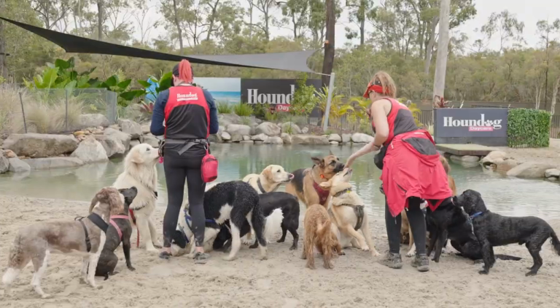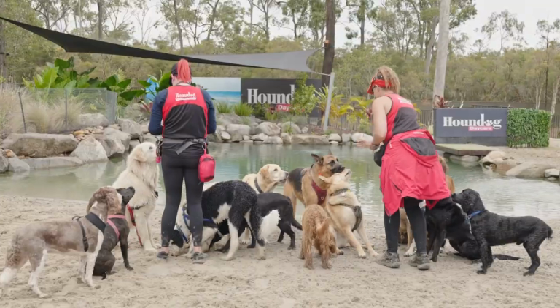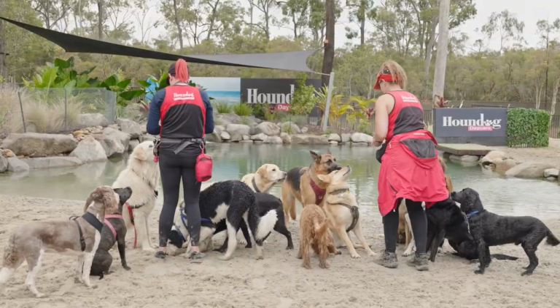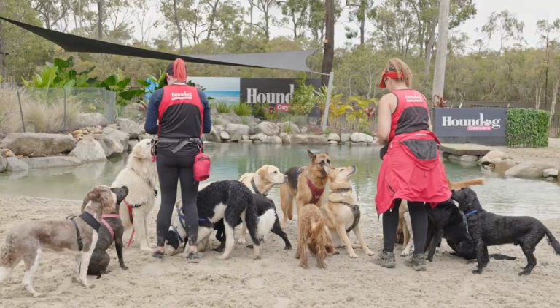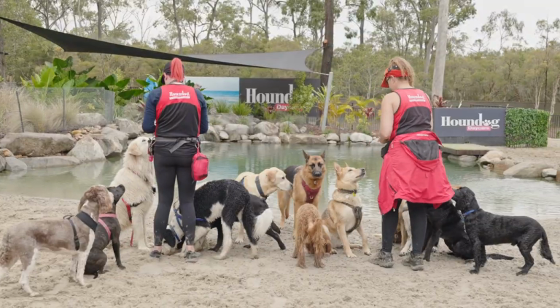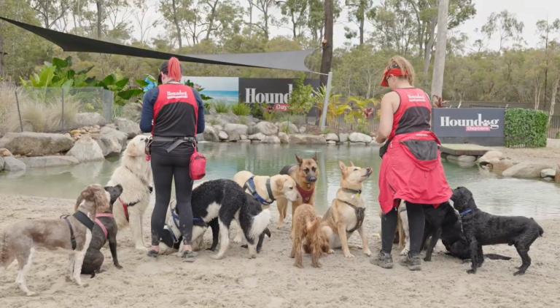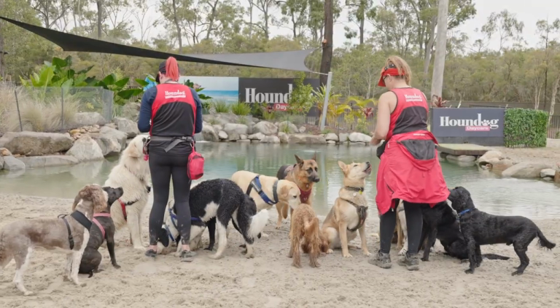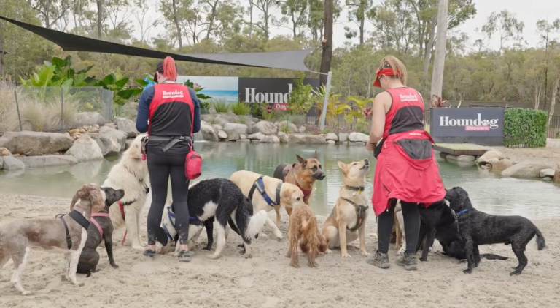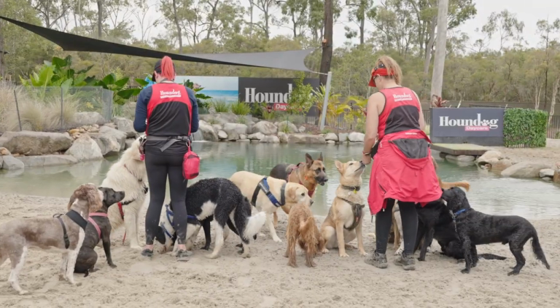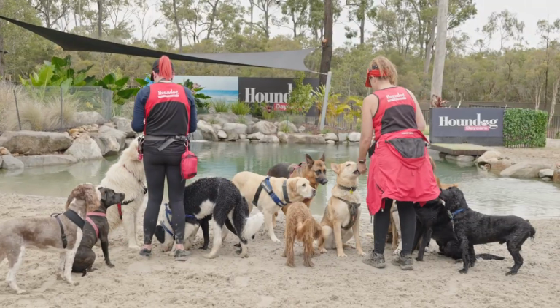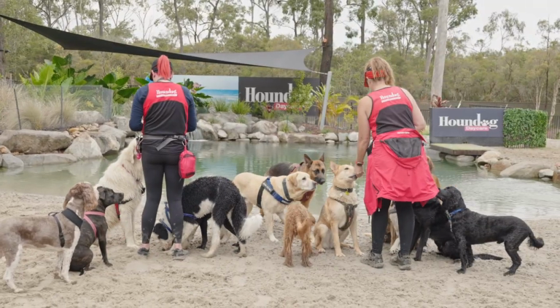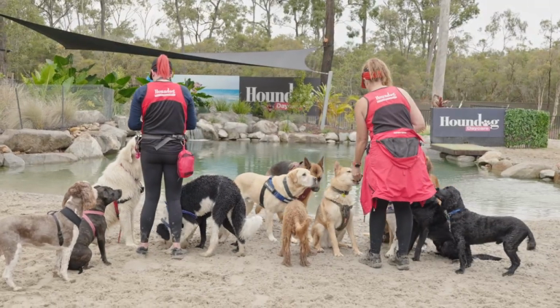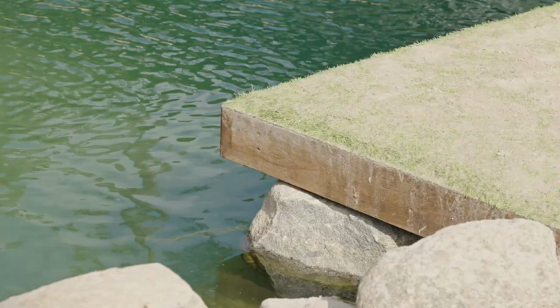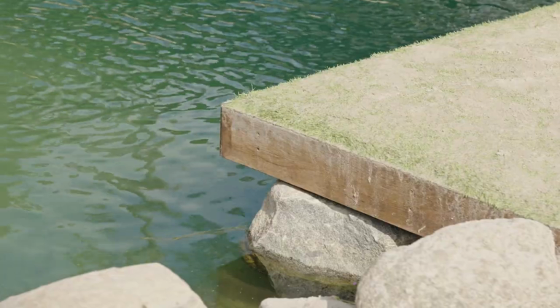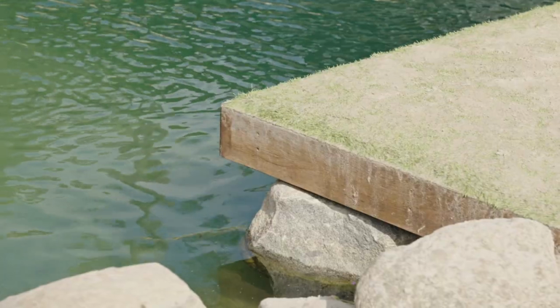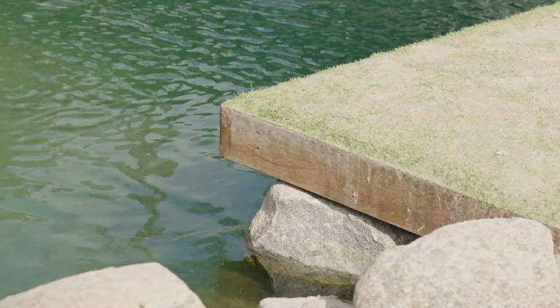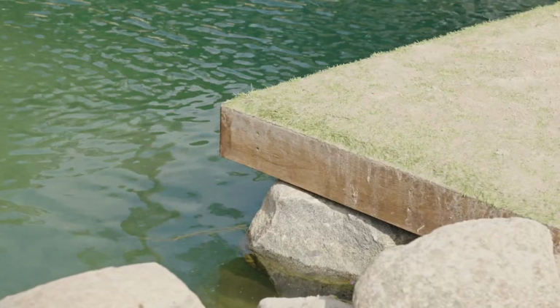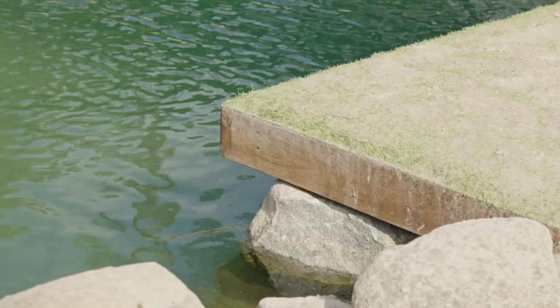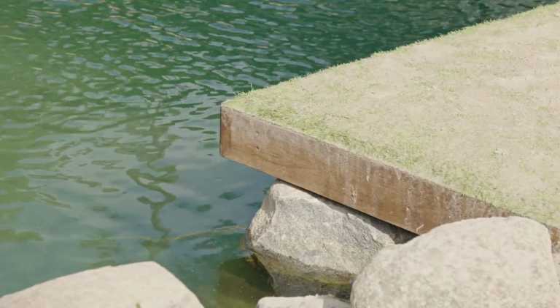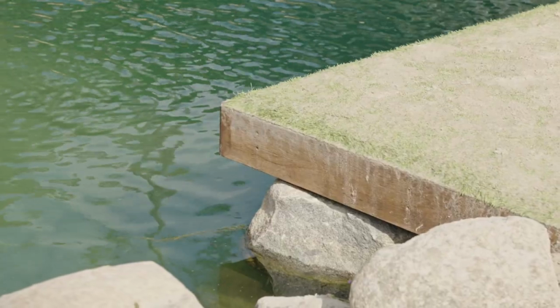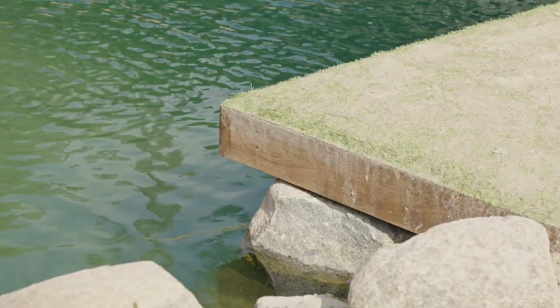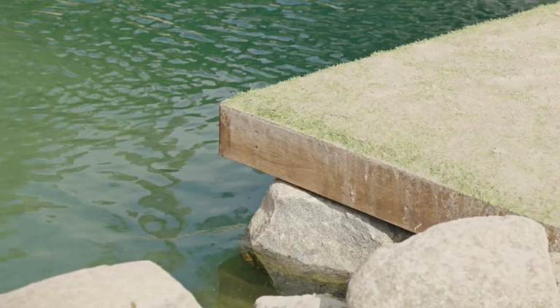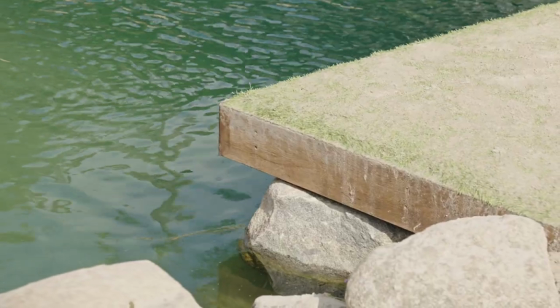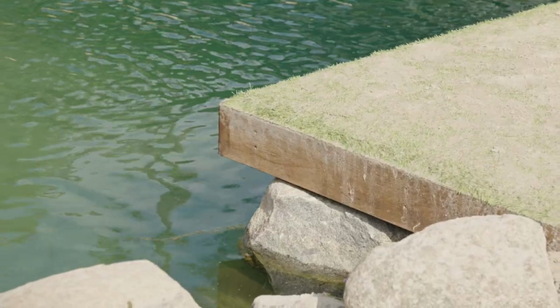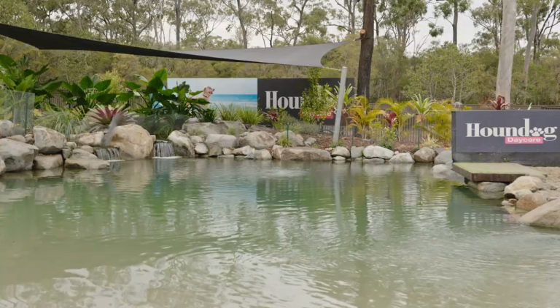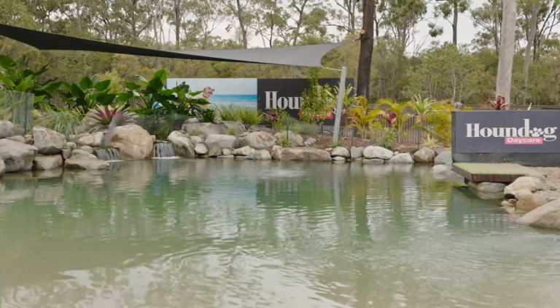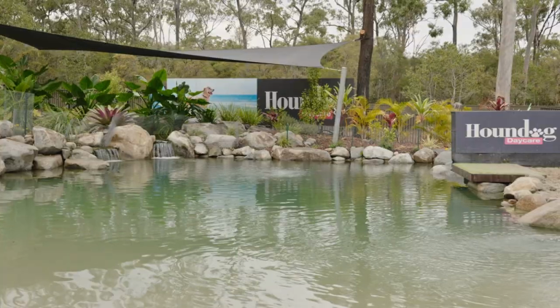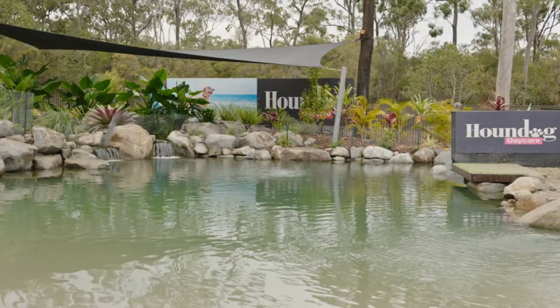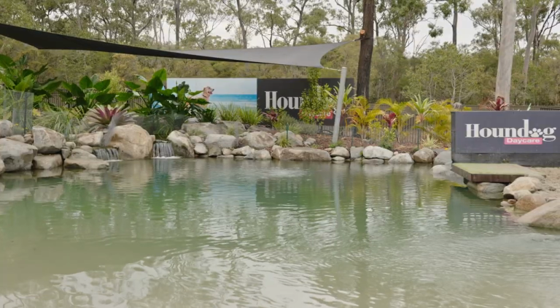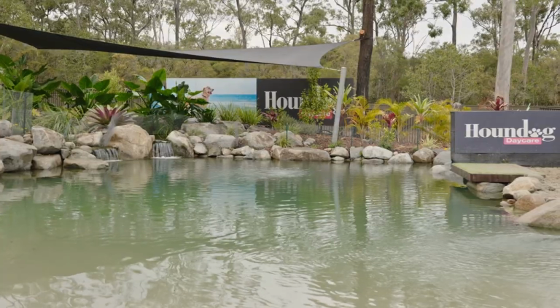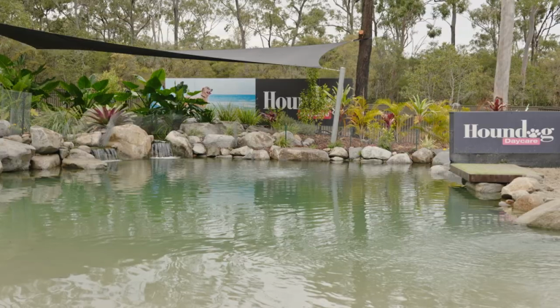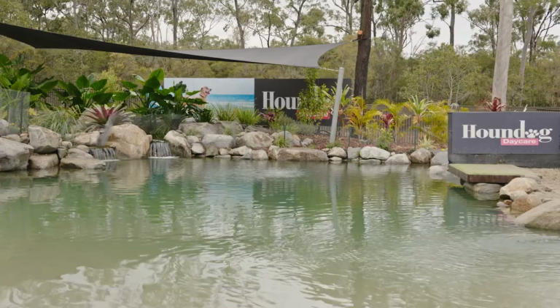Some of these dogs maybe have small backyards or whatever, and they come here and actually experience water.